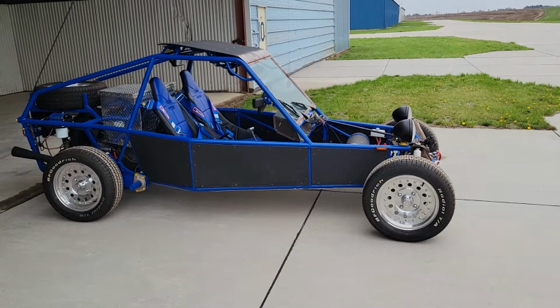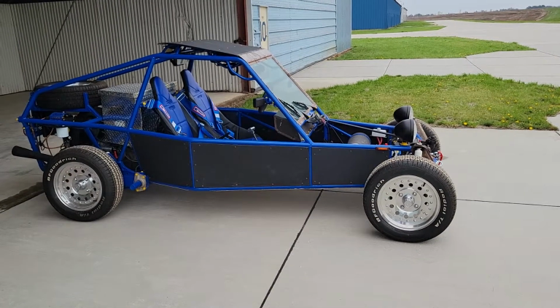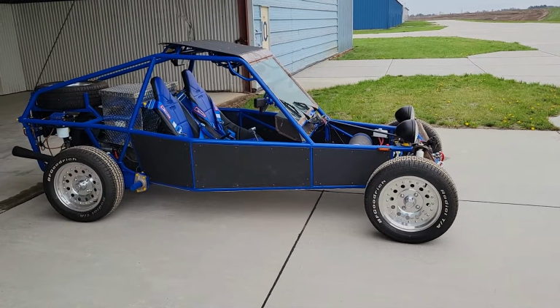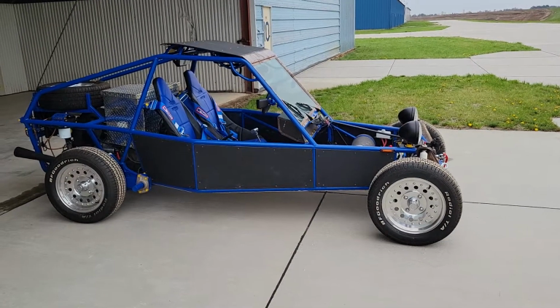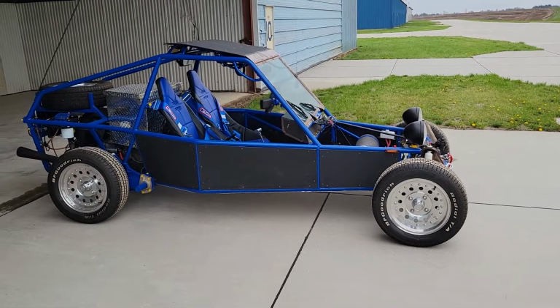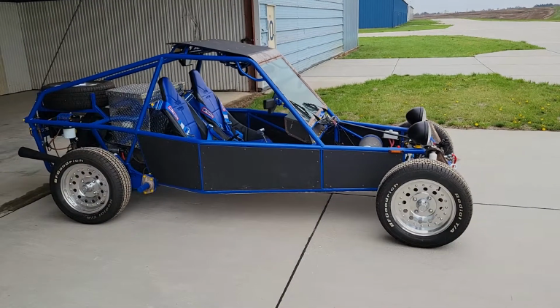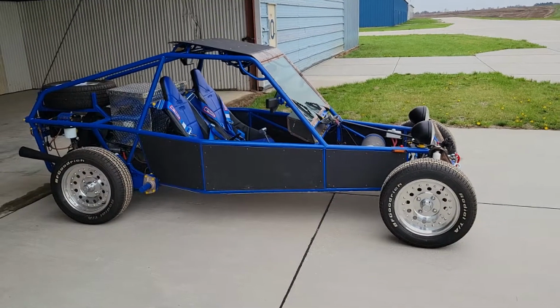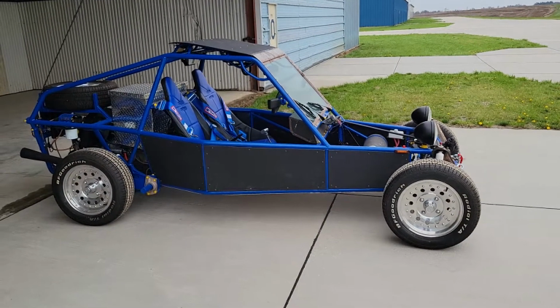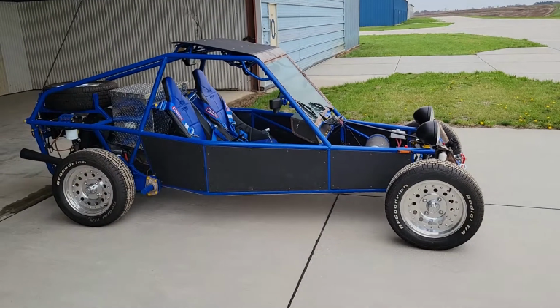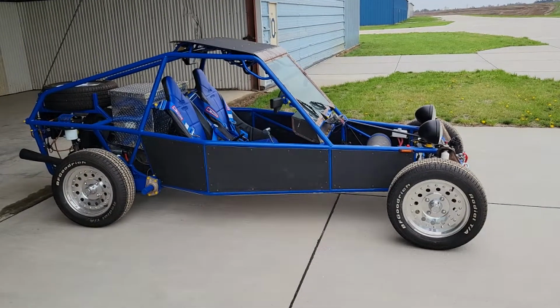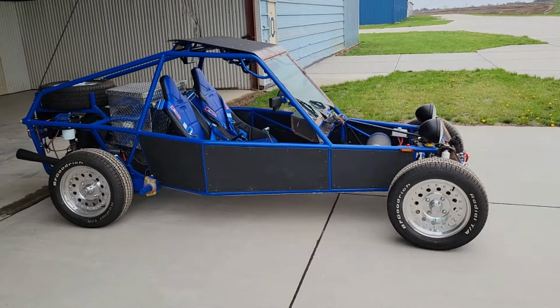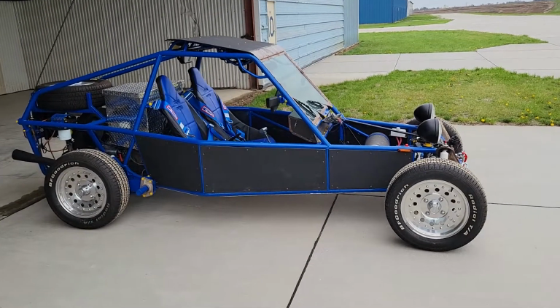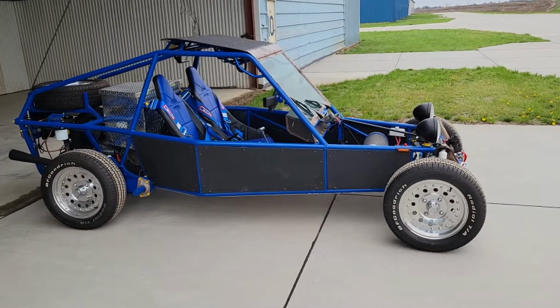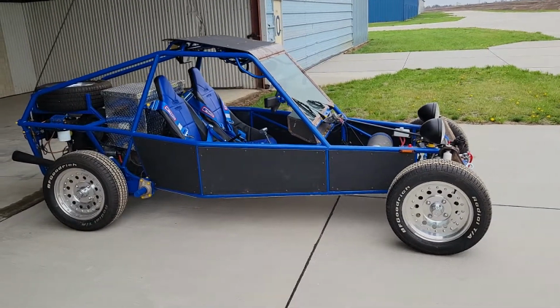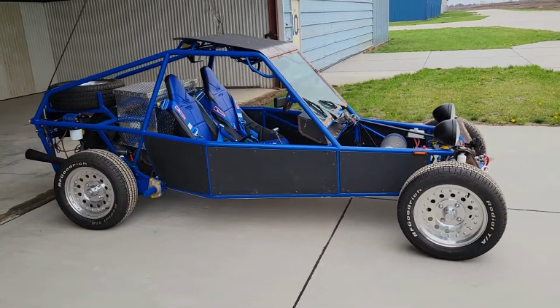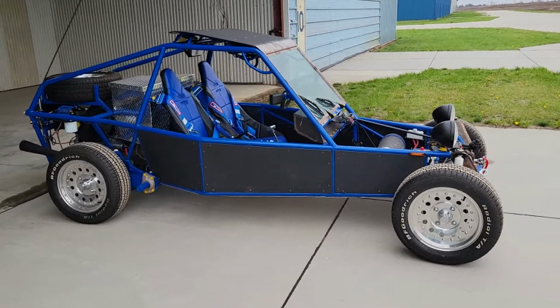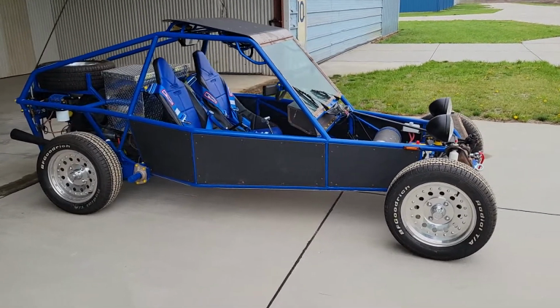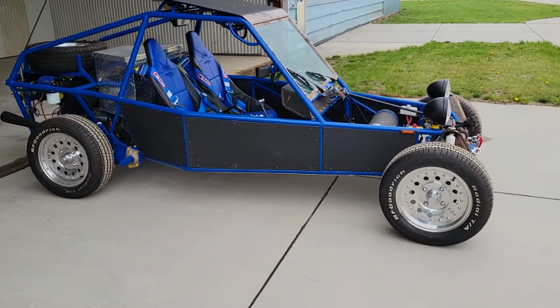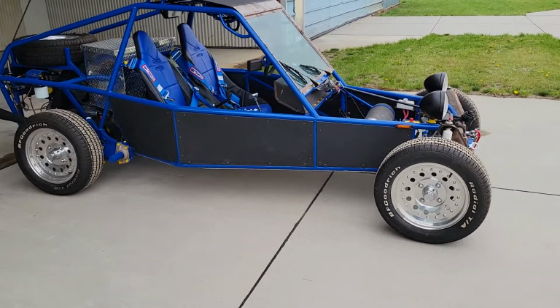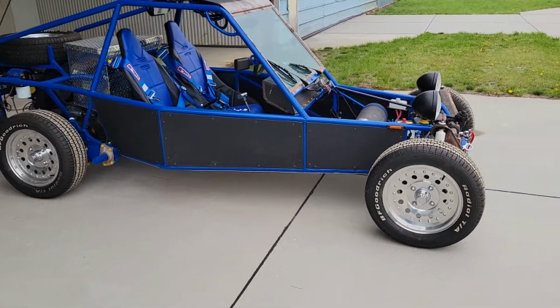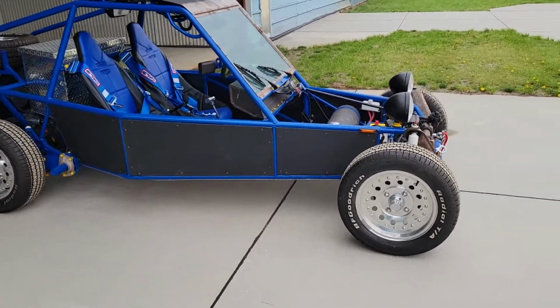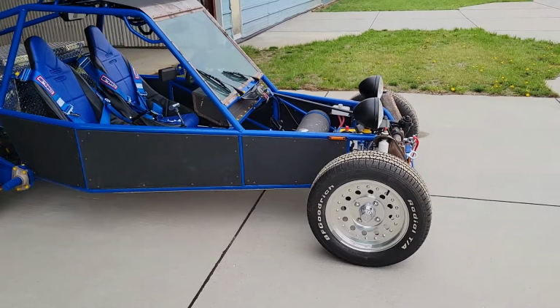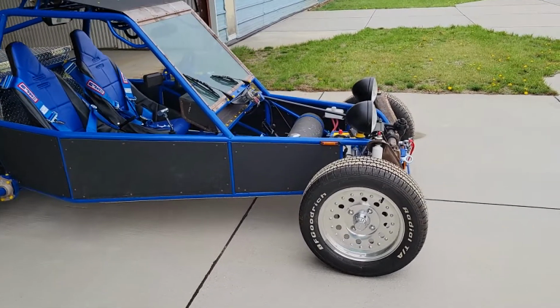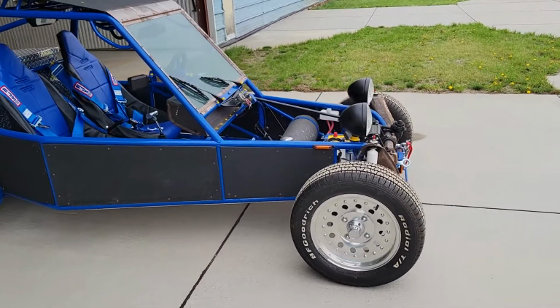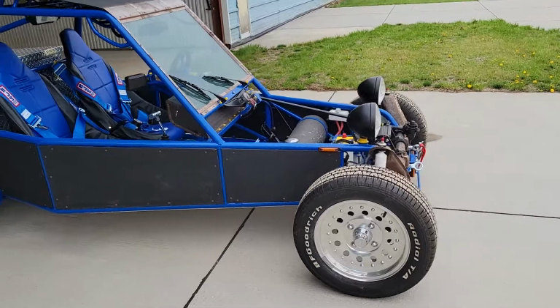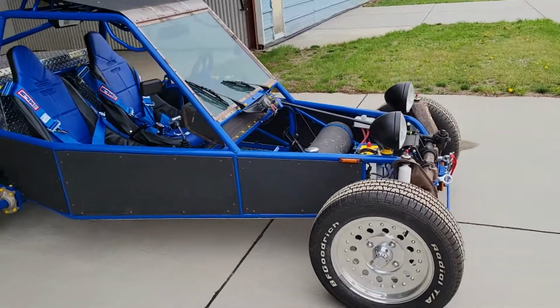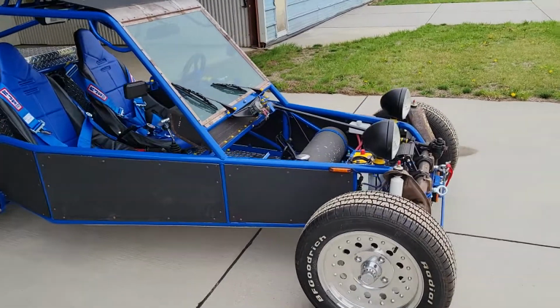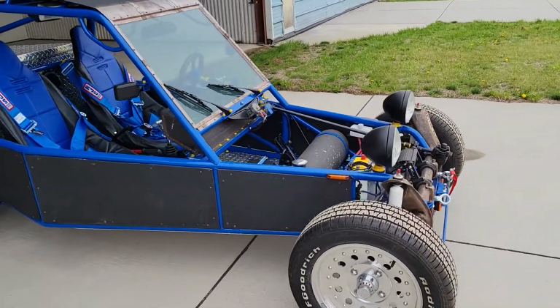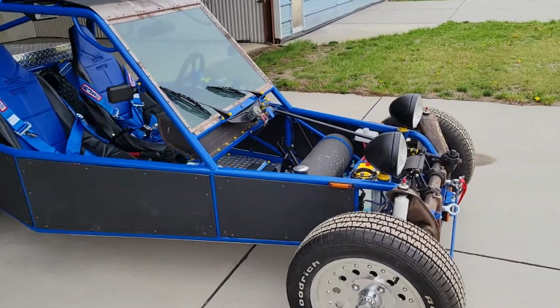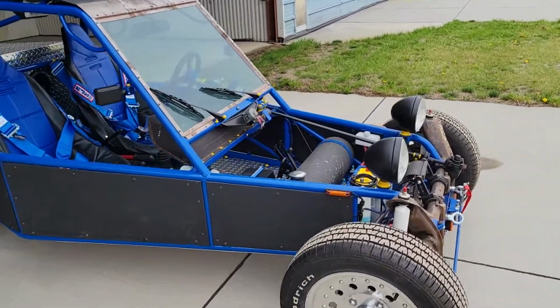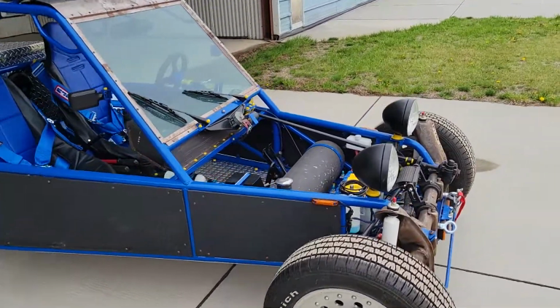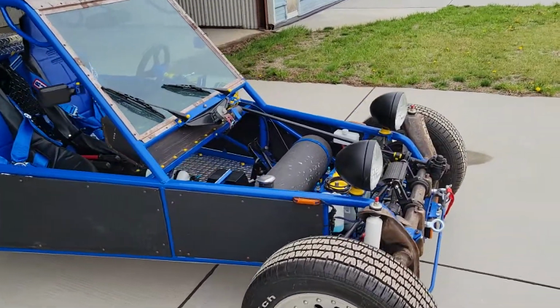I'm back with a final update on my Varian Buggy build. Let's take a look and walk around here.